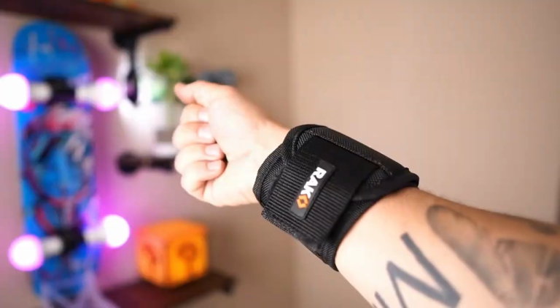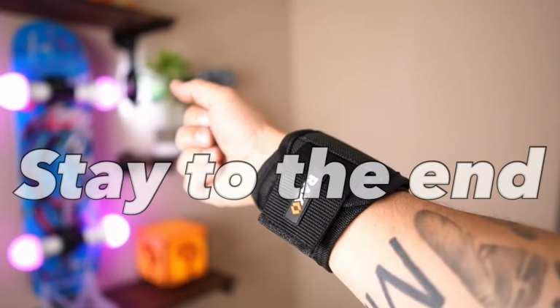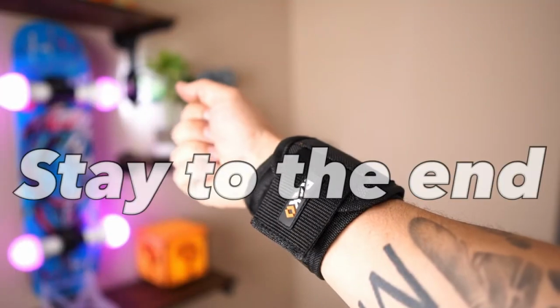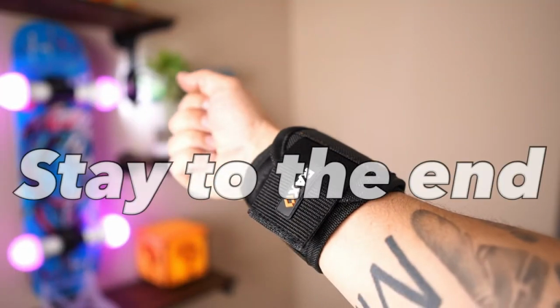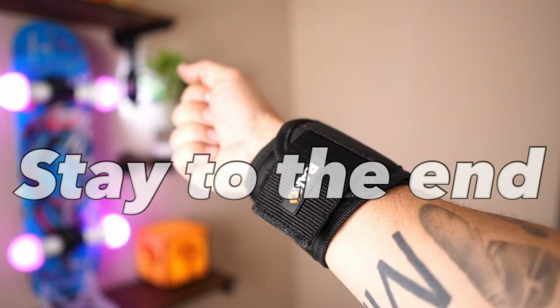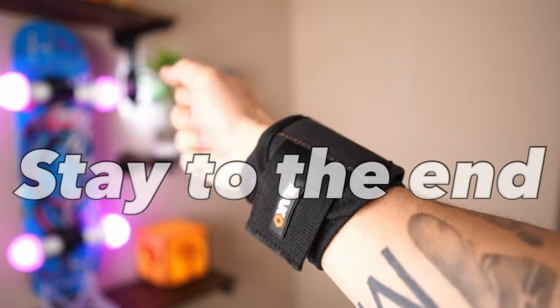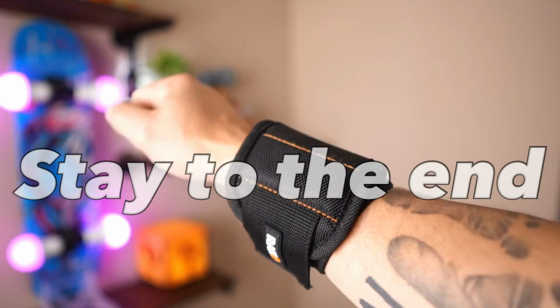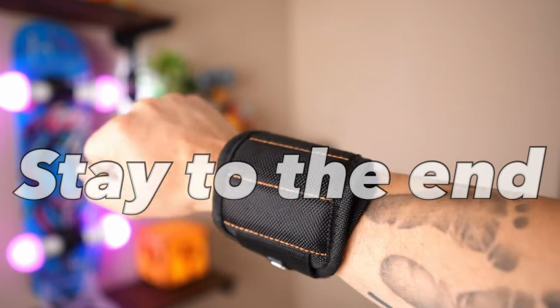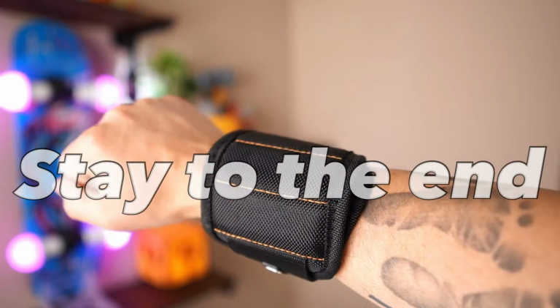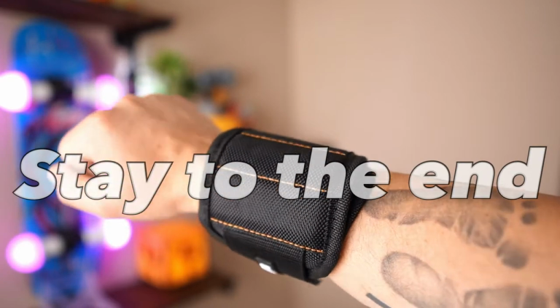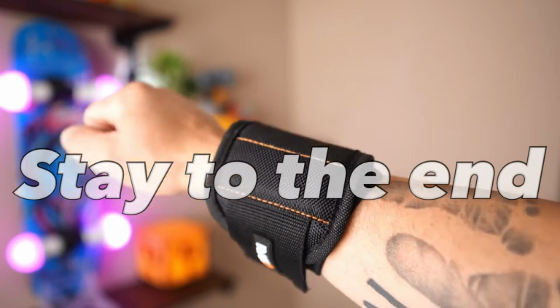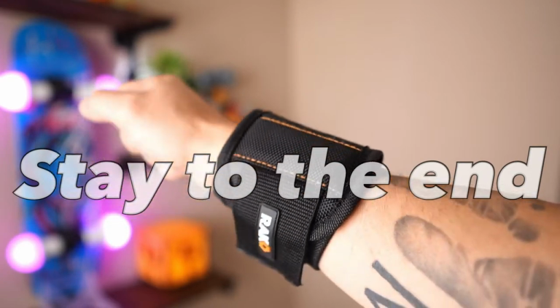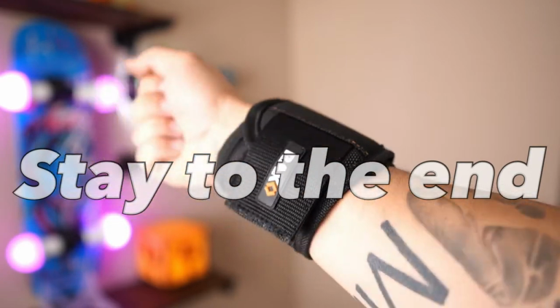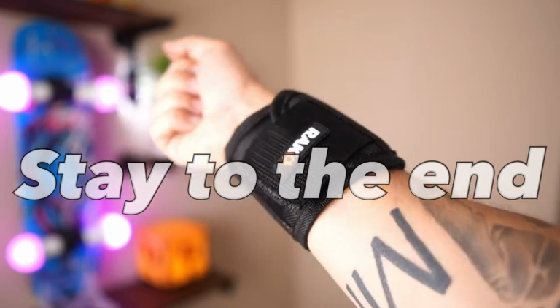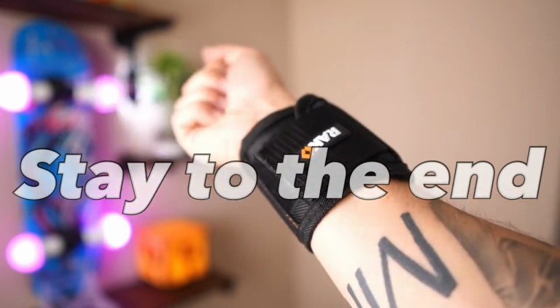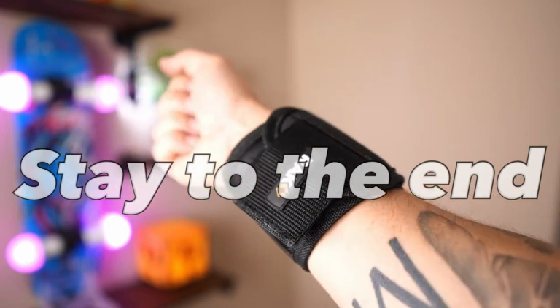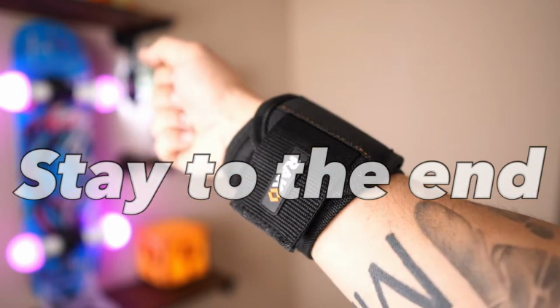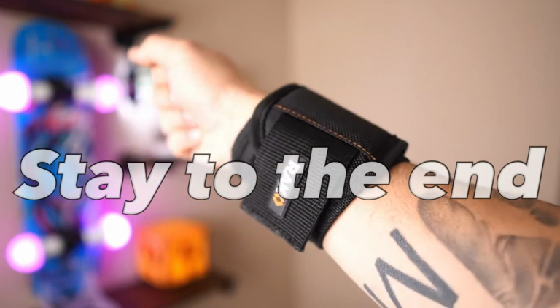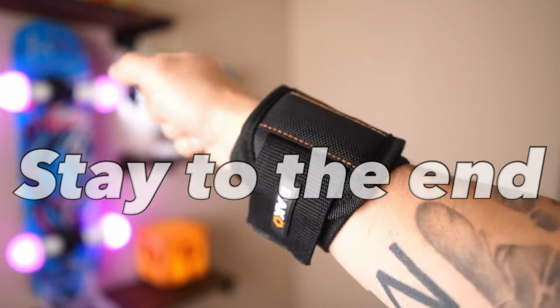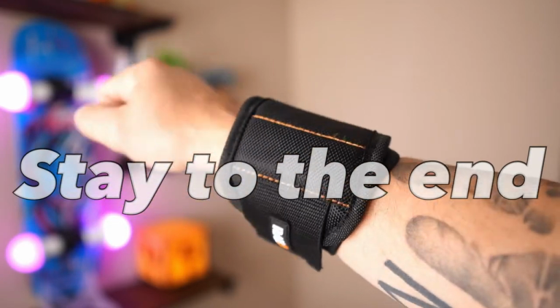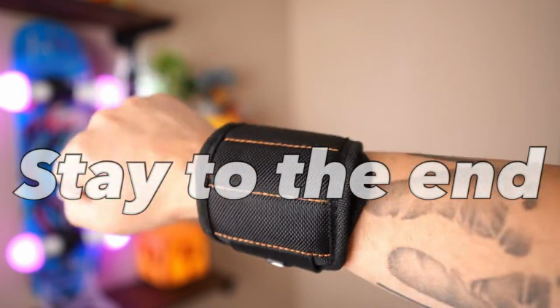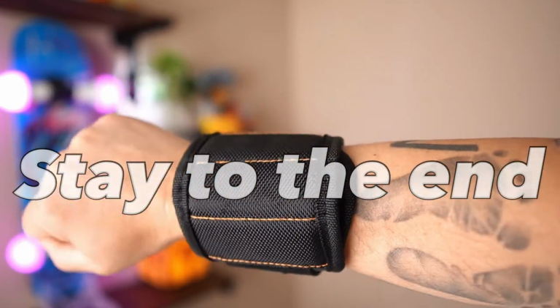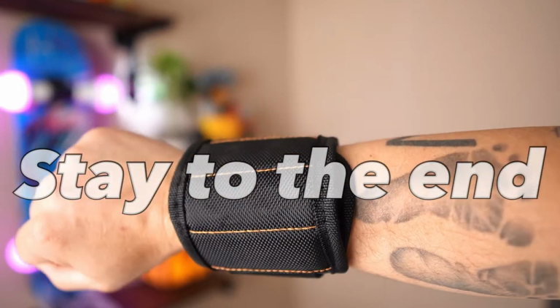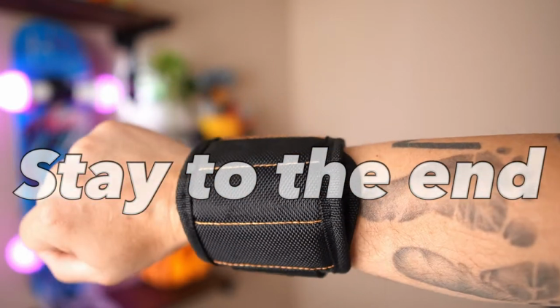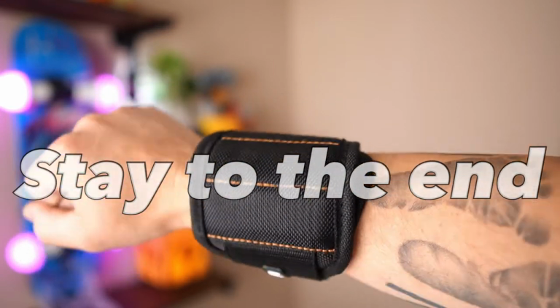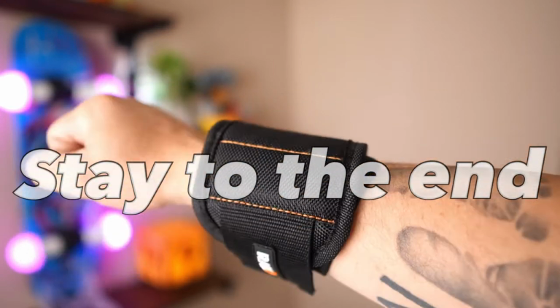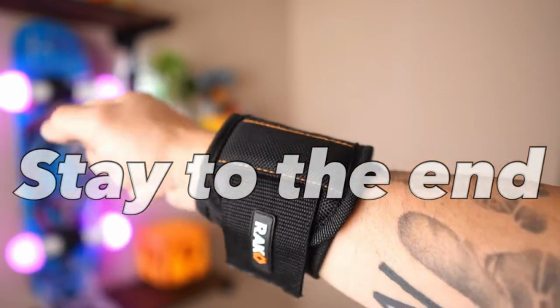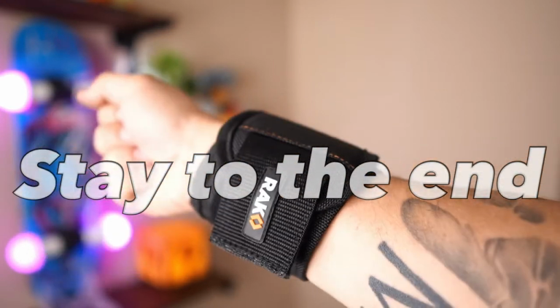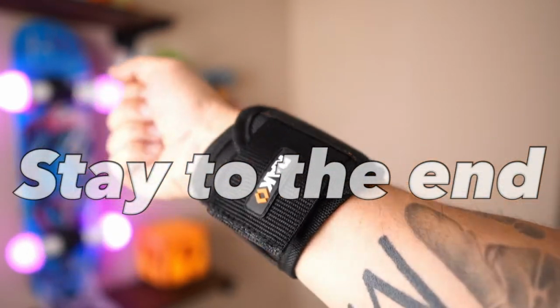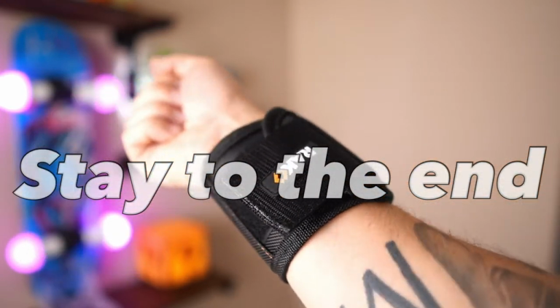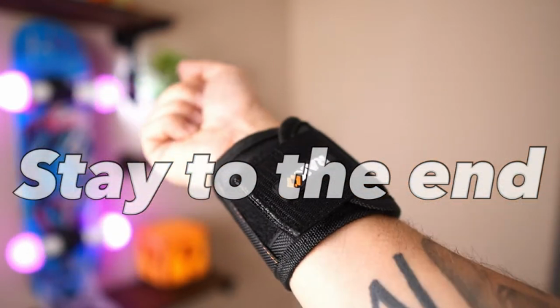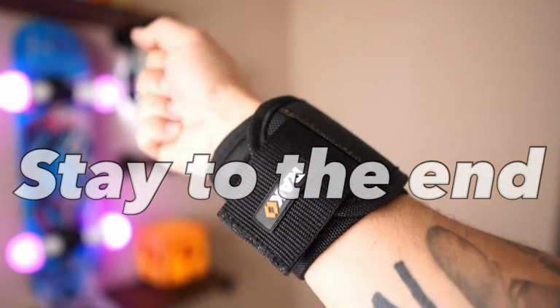Would you like to be eligible to win one of these products from today's video? If so, make sure you stay to the end so I can share the details with you.